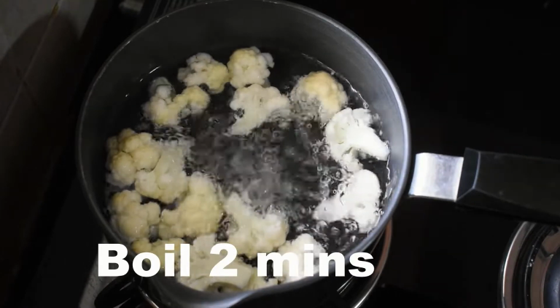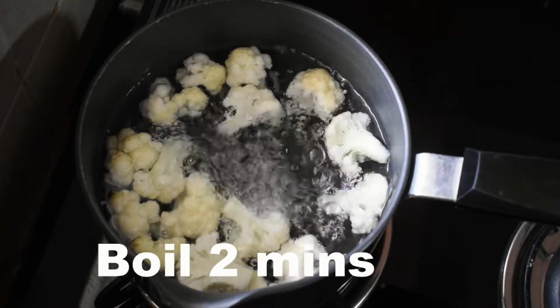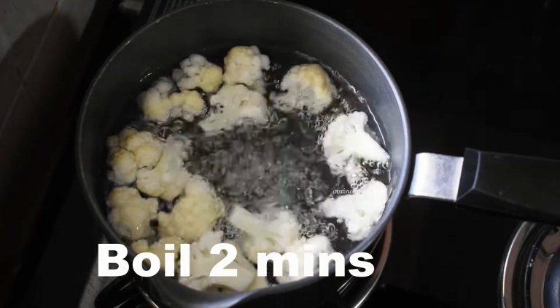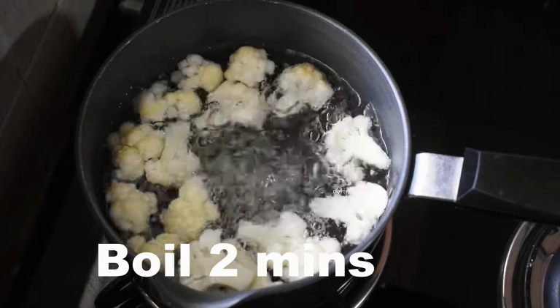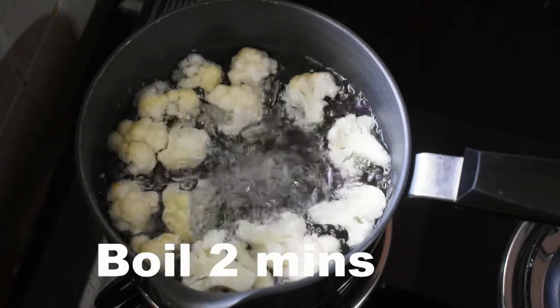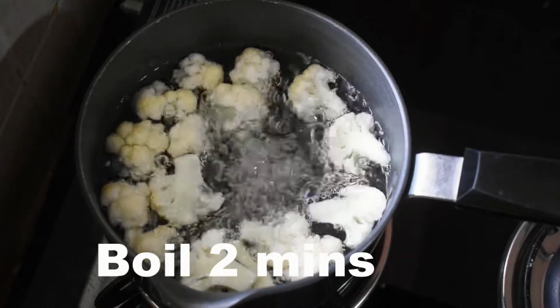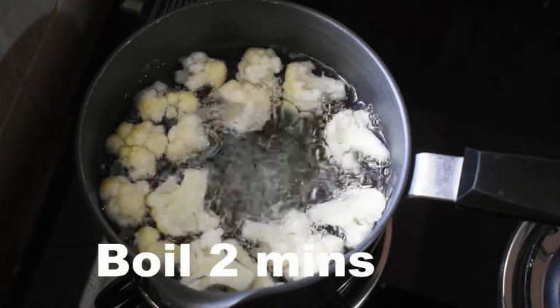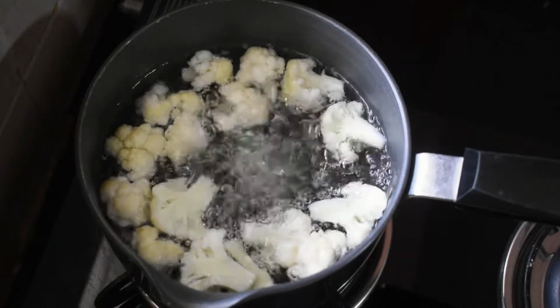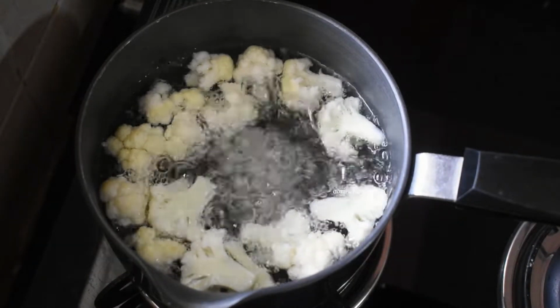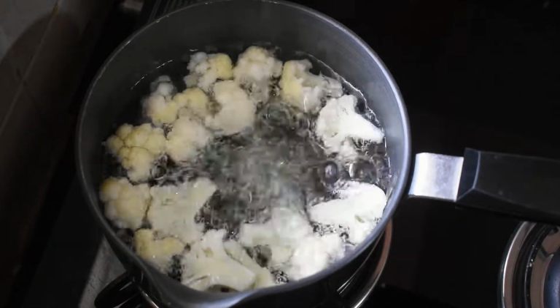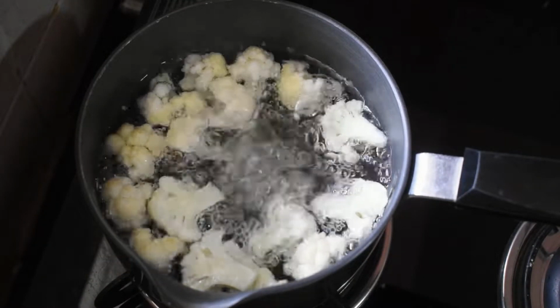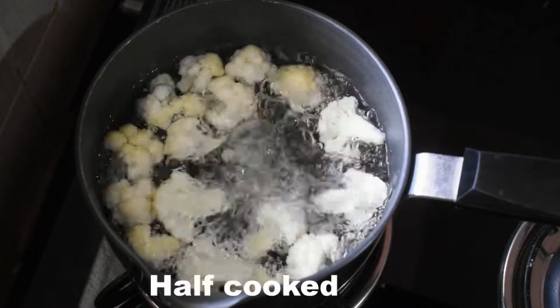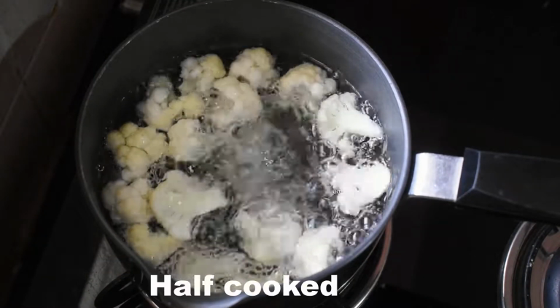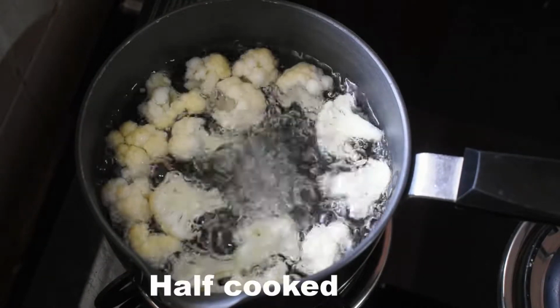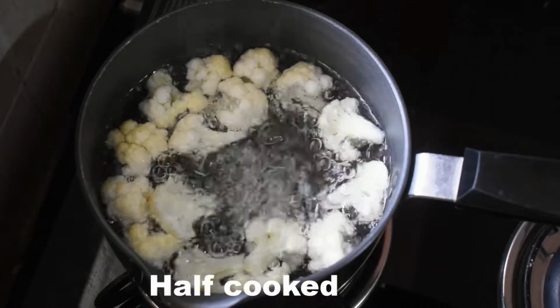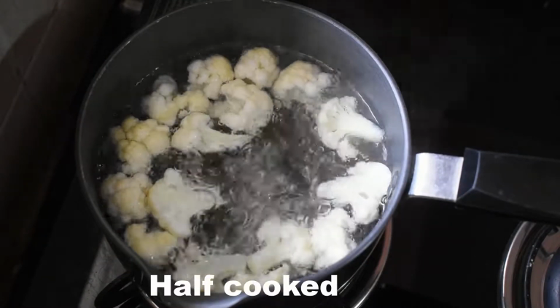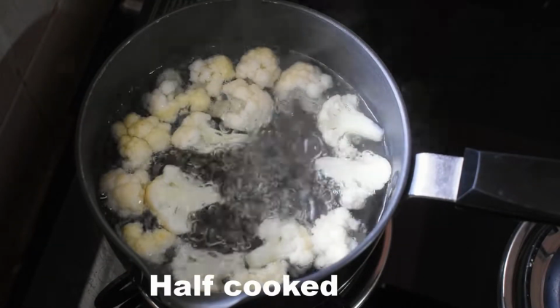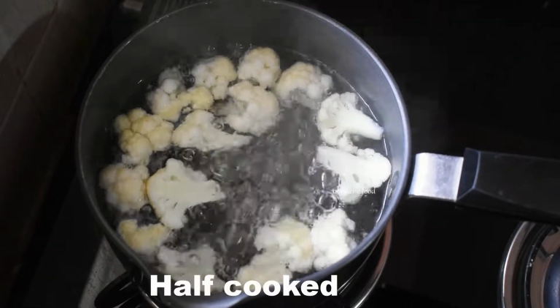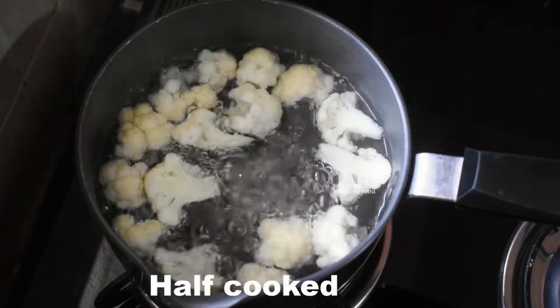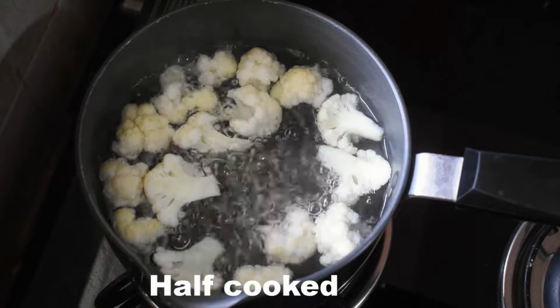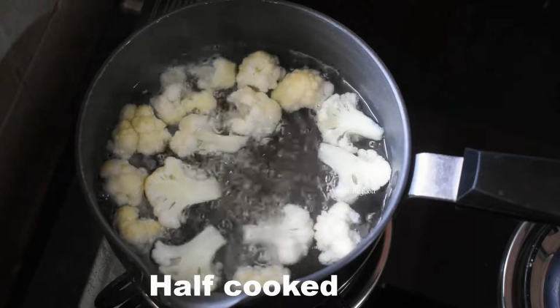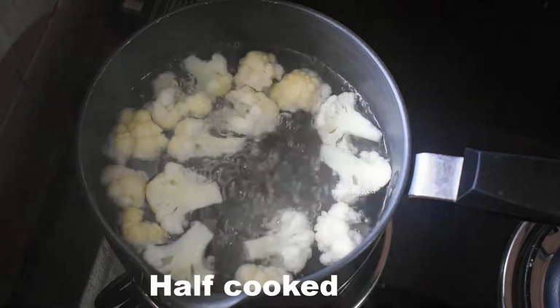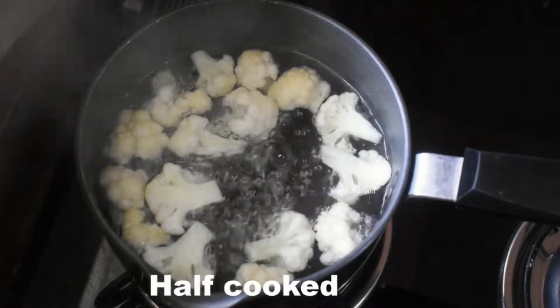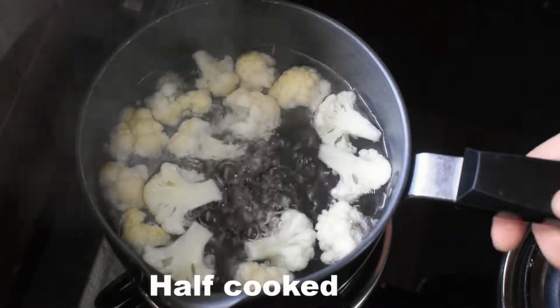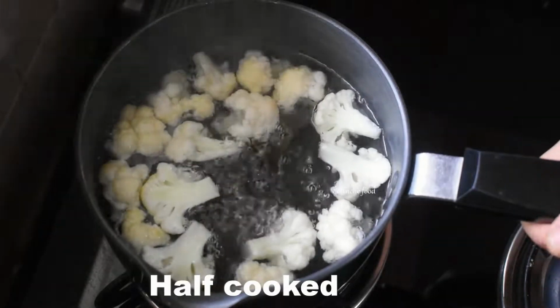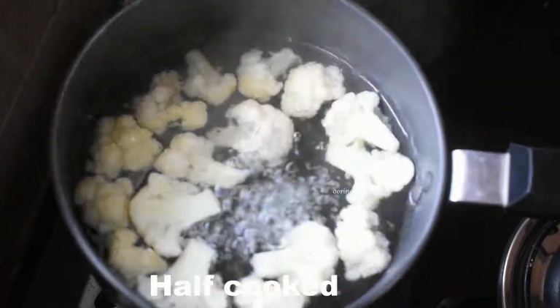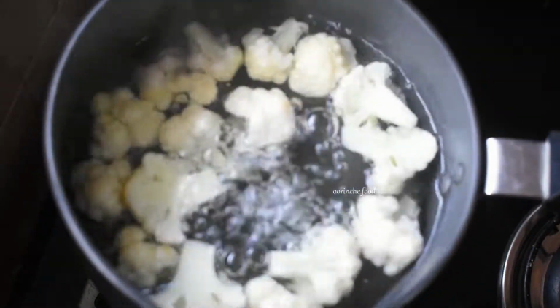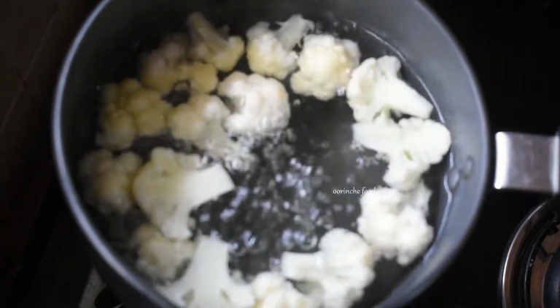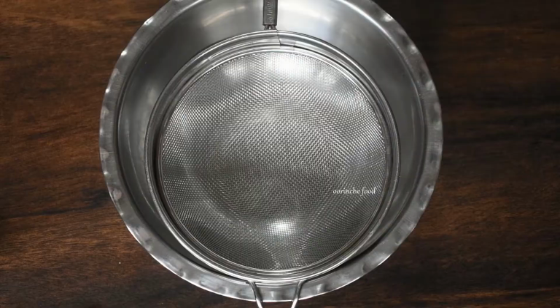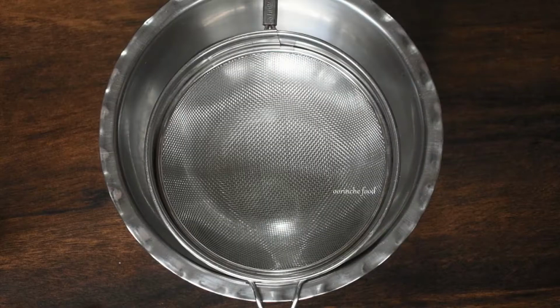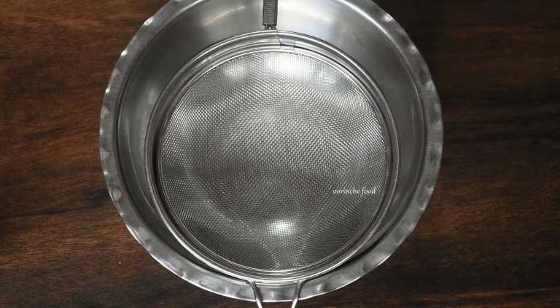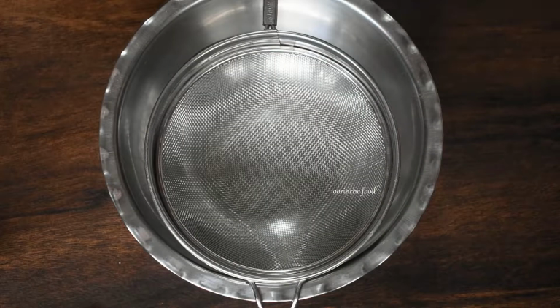The cauliflower should be about 50% boiled. Take it out and place it in a strainer to drain.